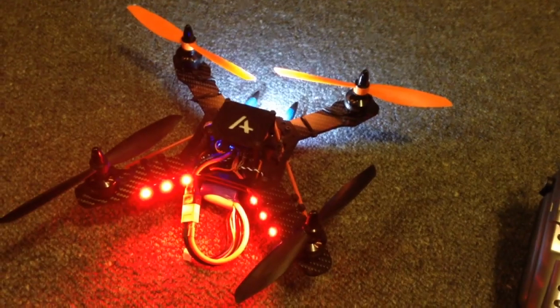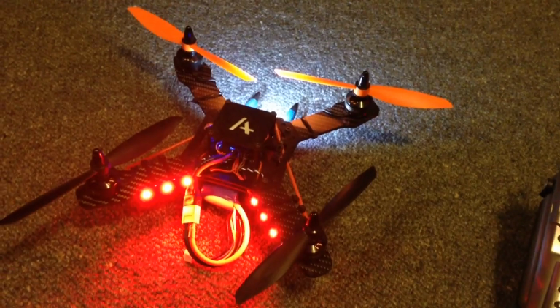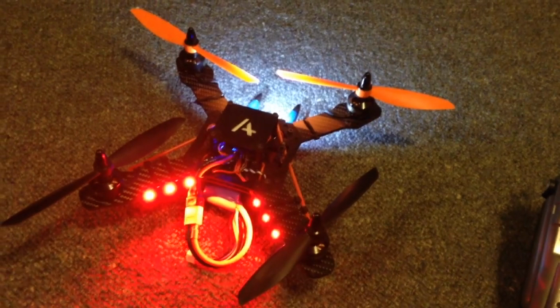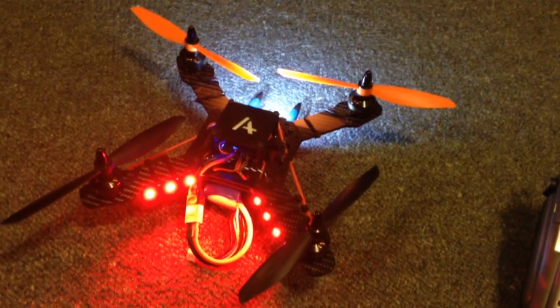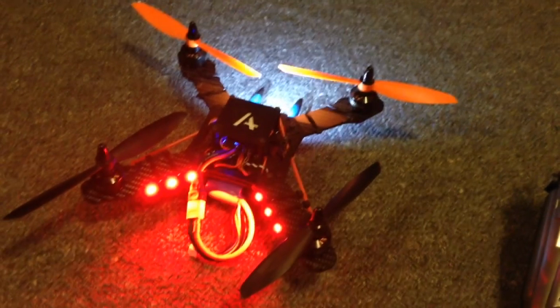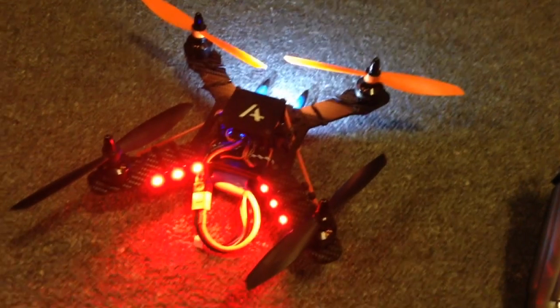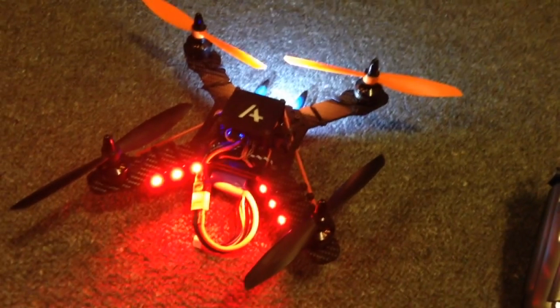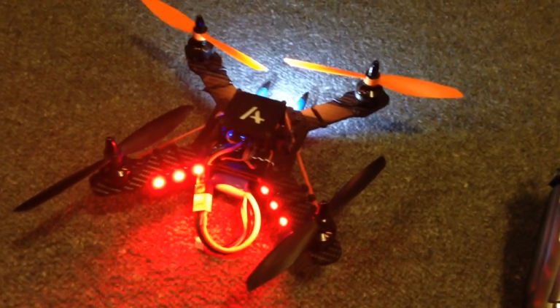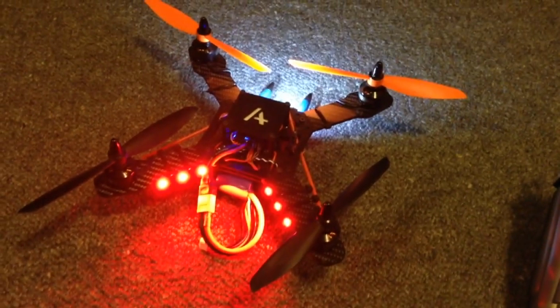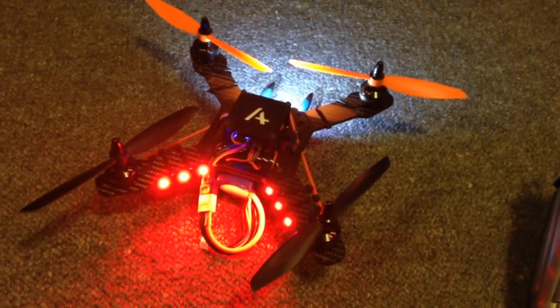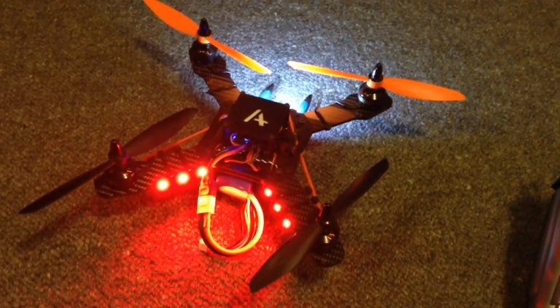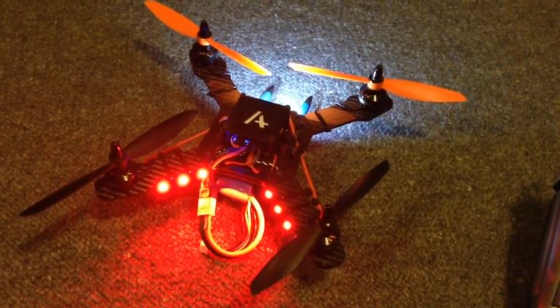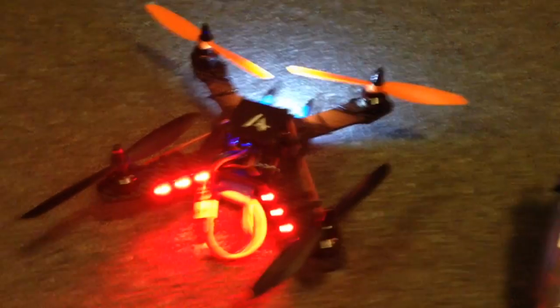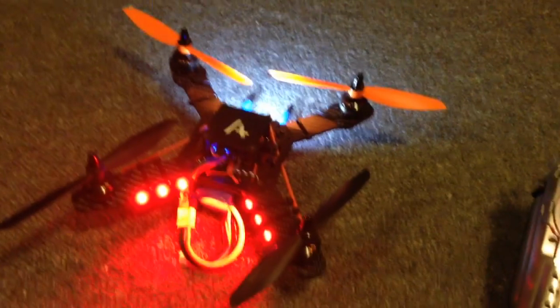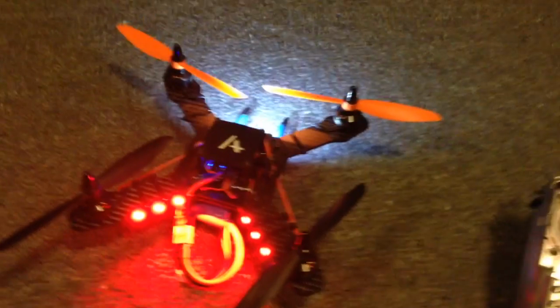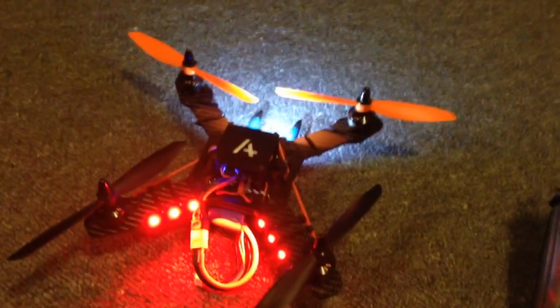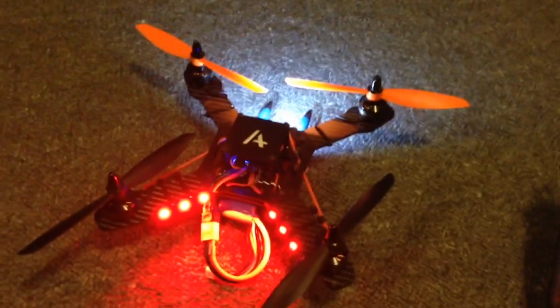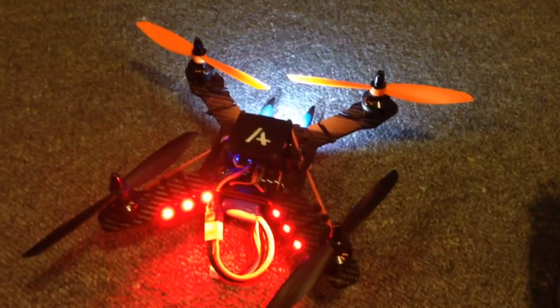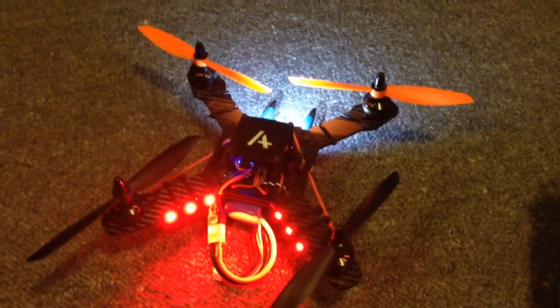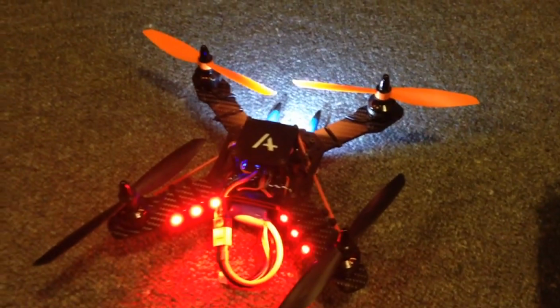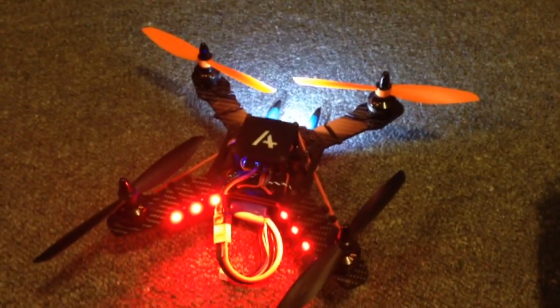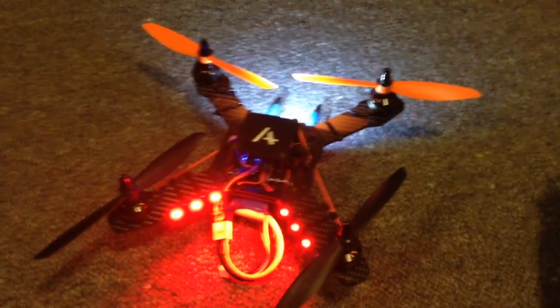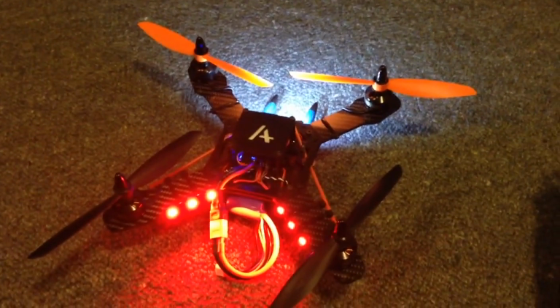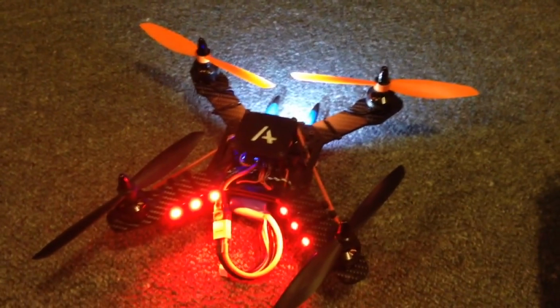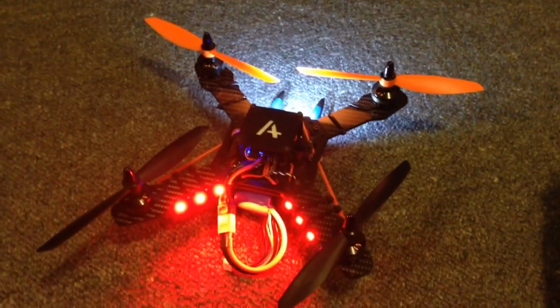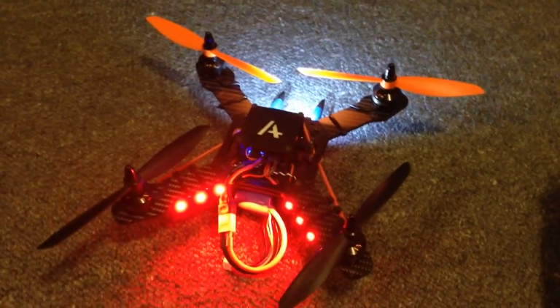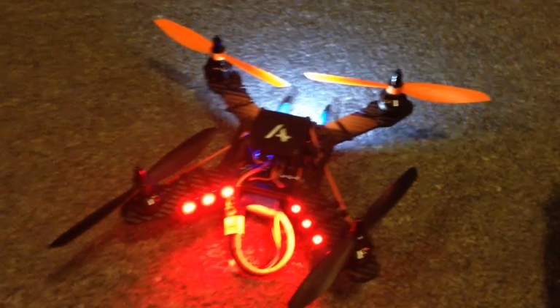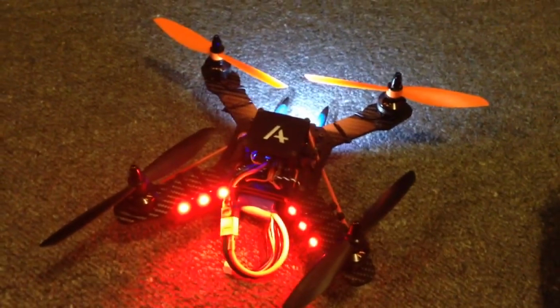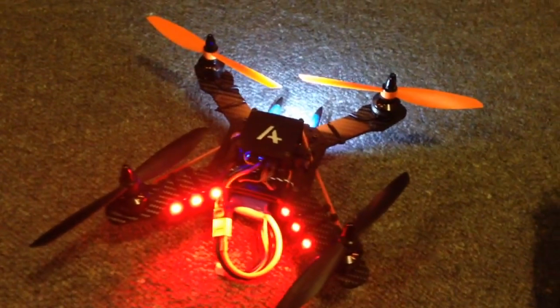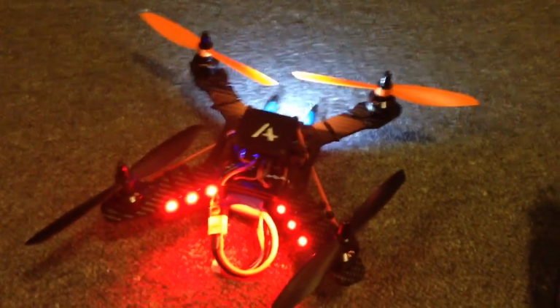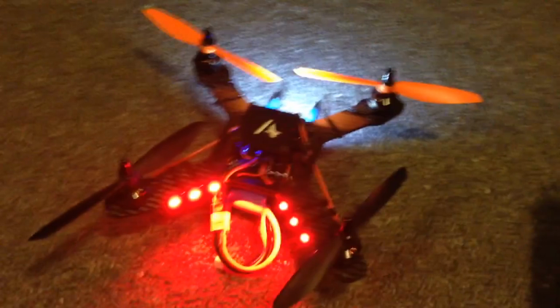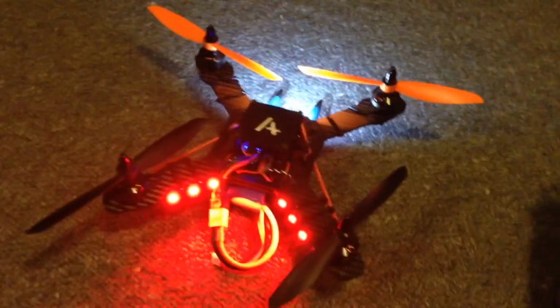Hey guys, it's Rob. I just wanted to do a follow-up video on Betaflight Release Candidate 6, just with the air mode.